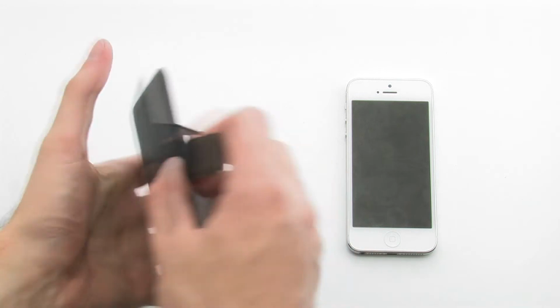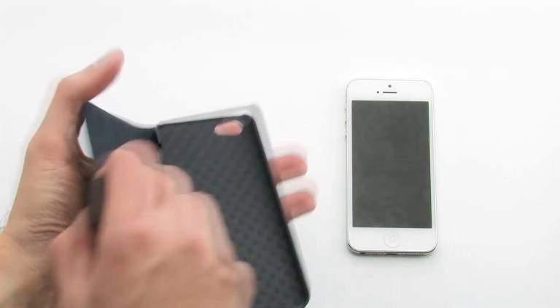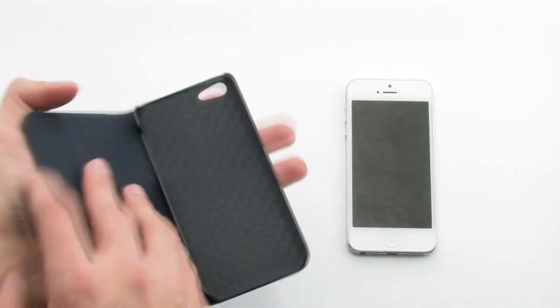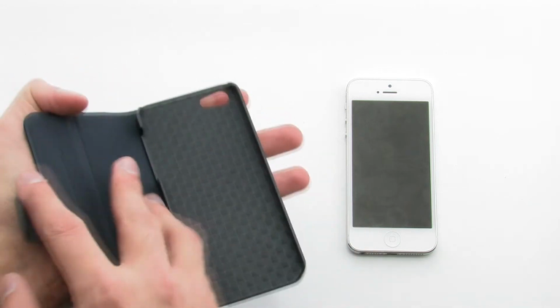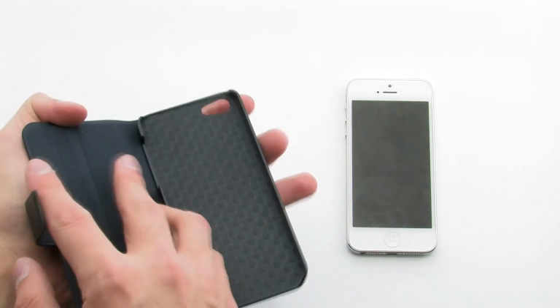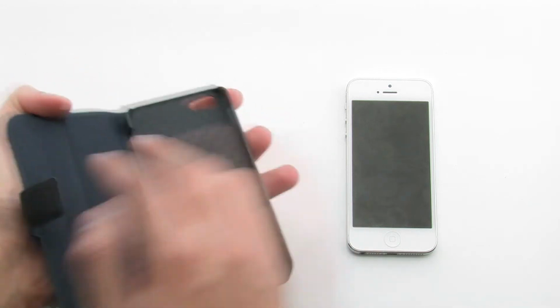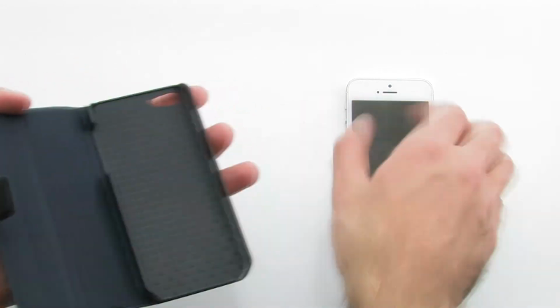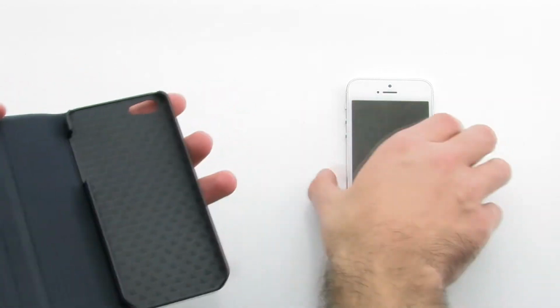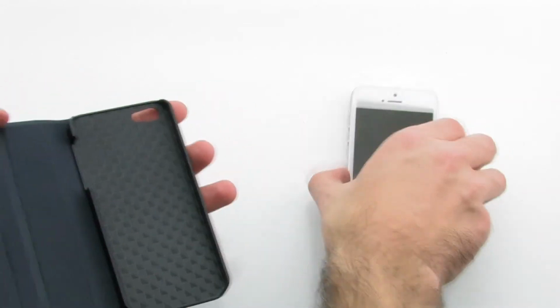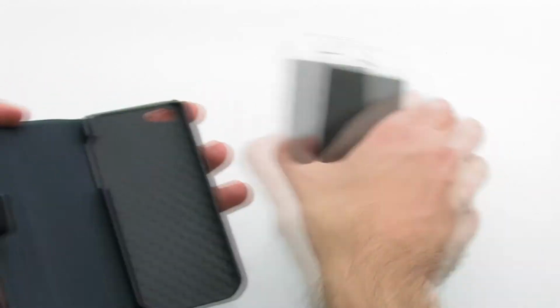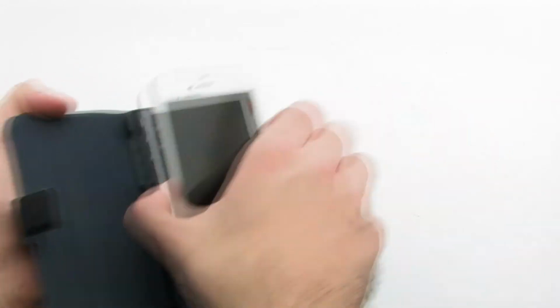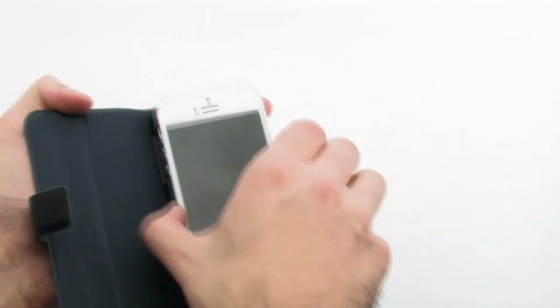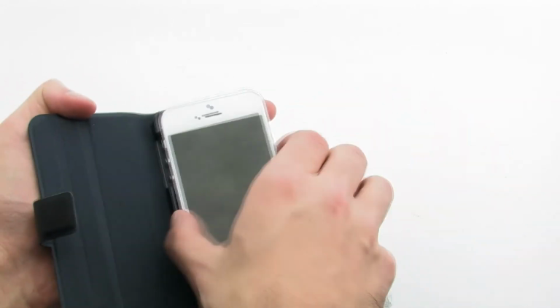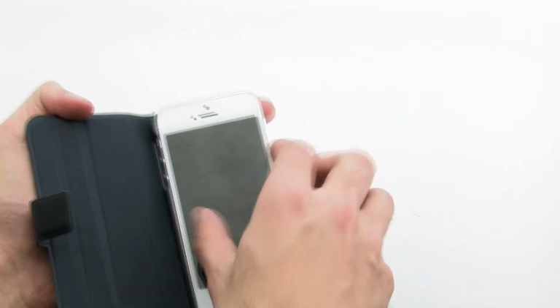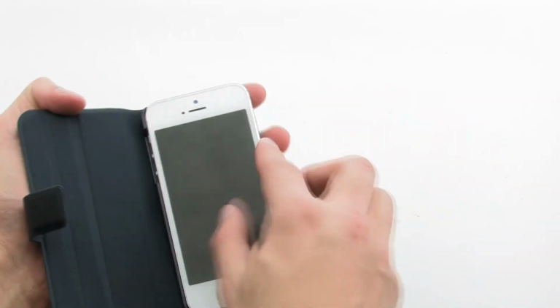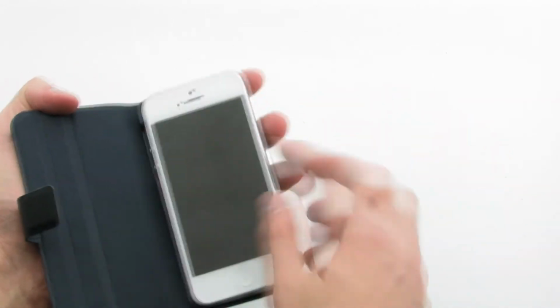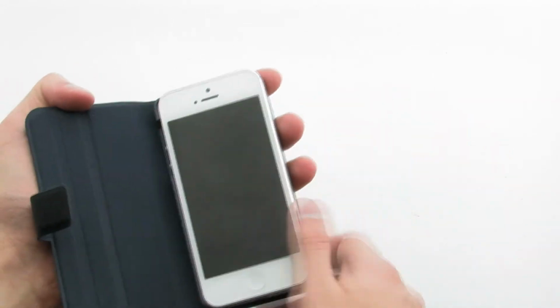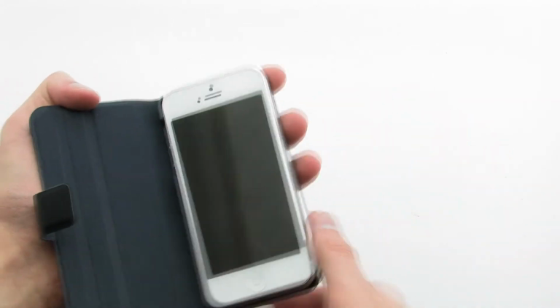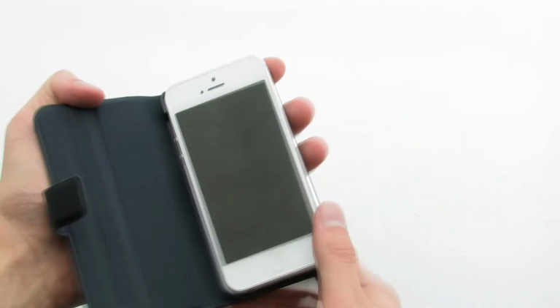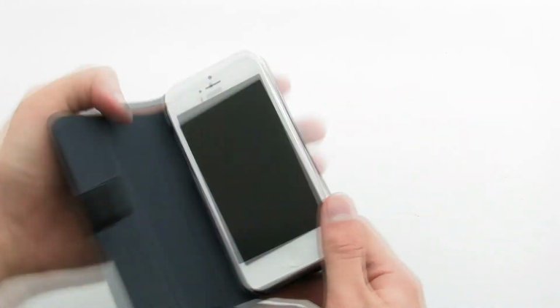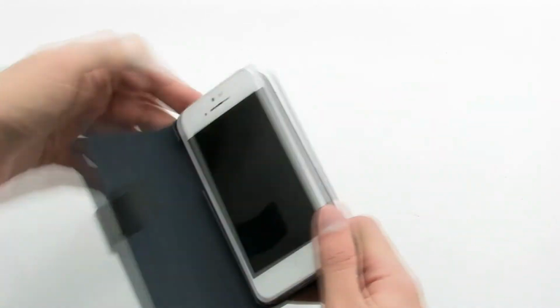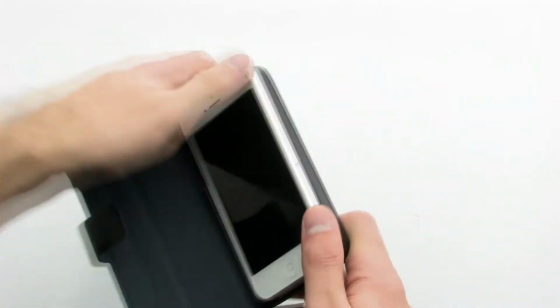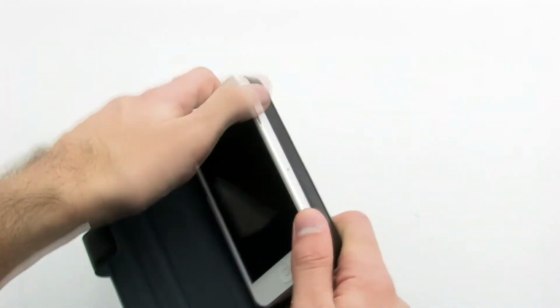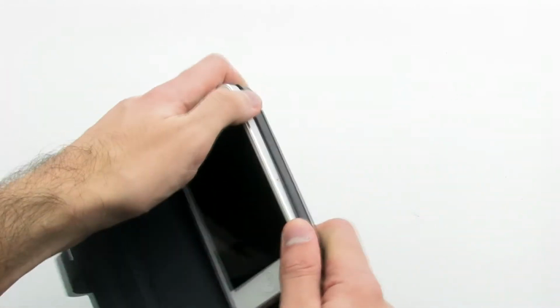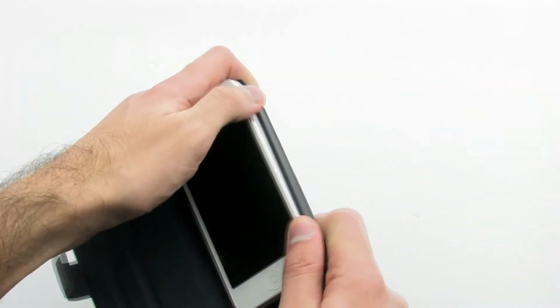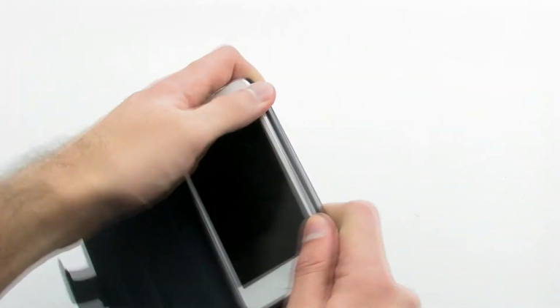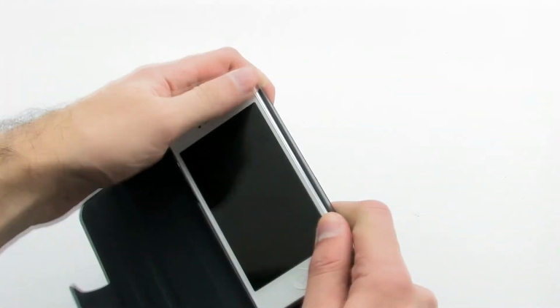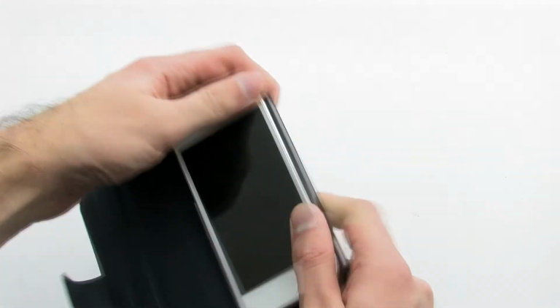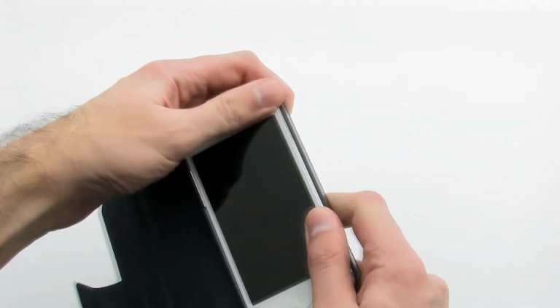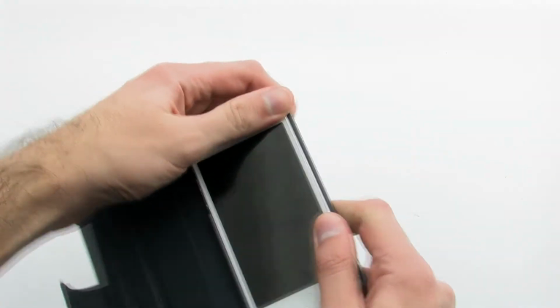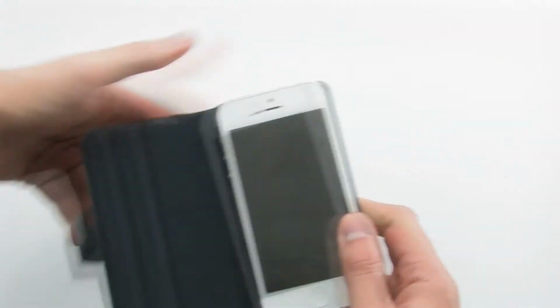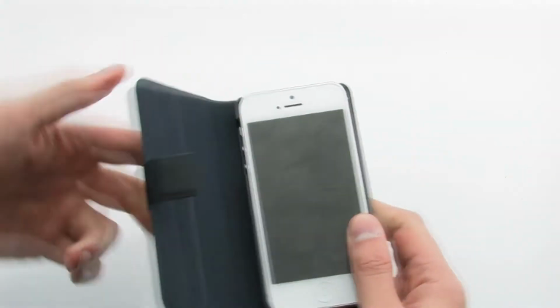To install the case, slide the left side of the device into the case, then press firmly on the right-hand side.